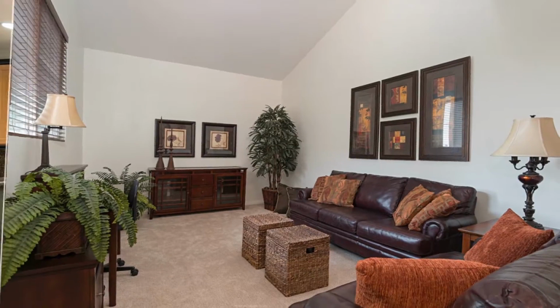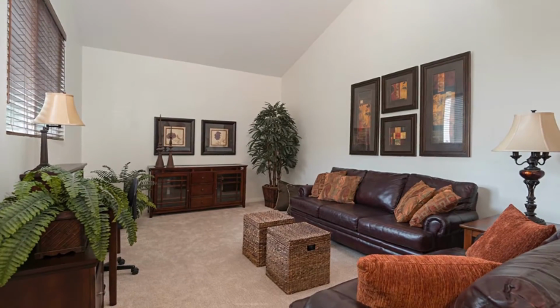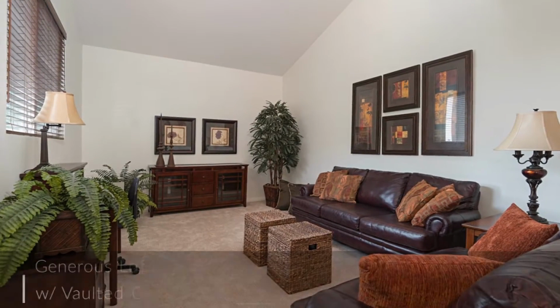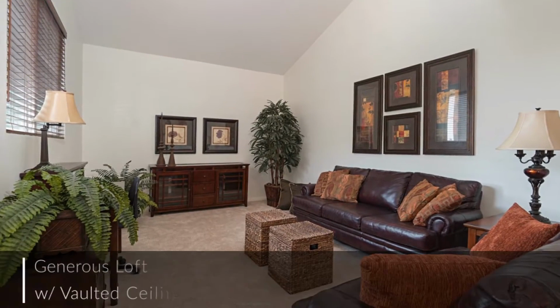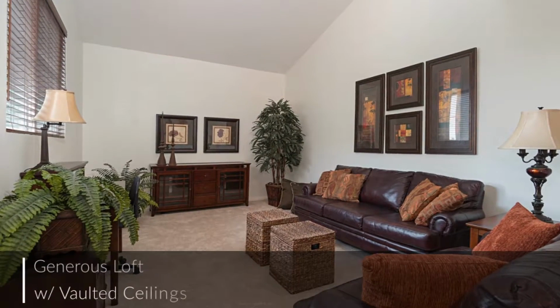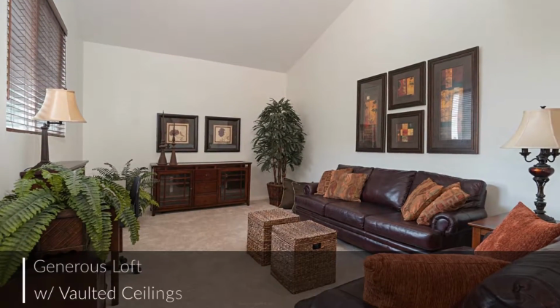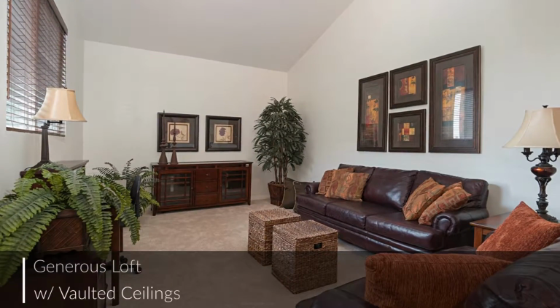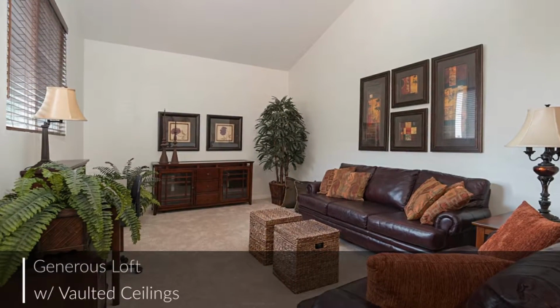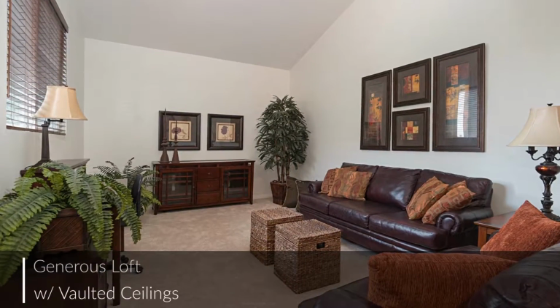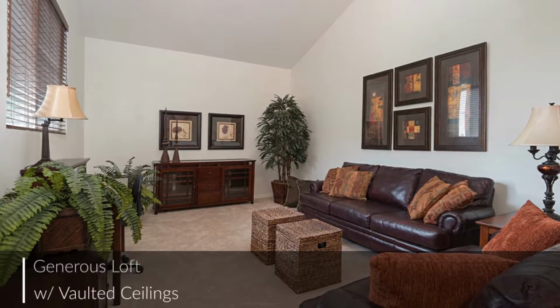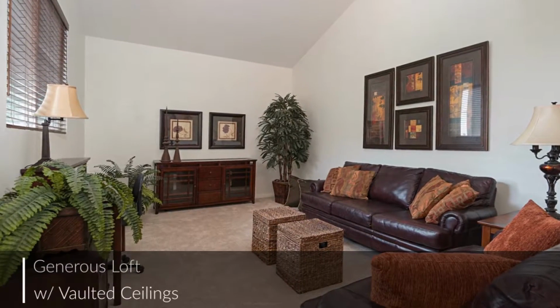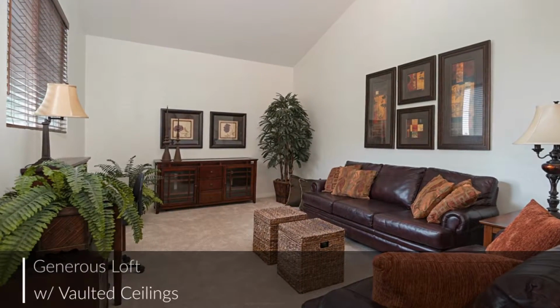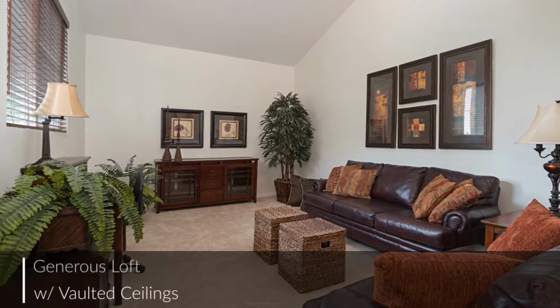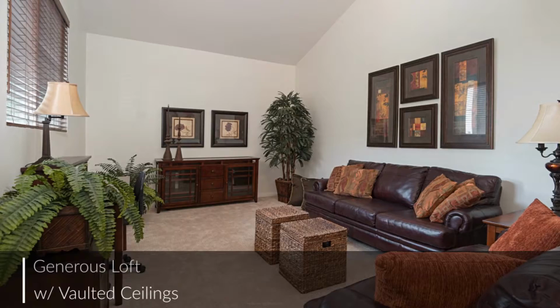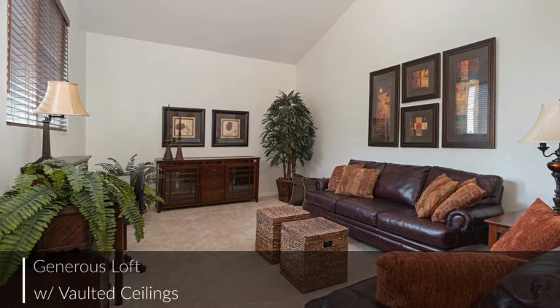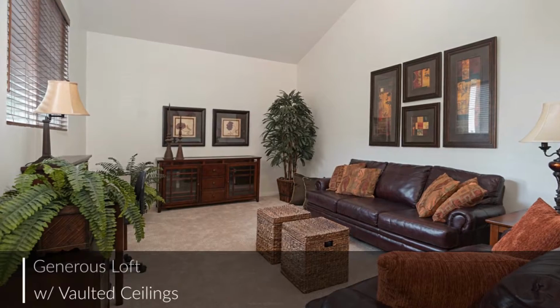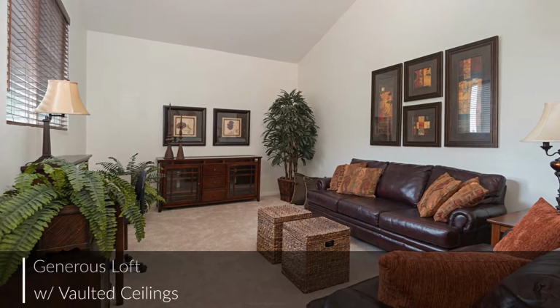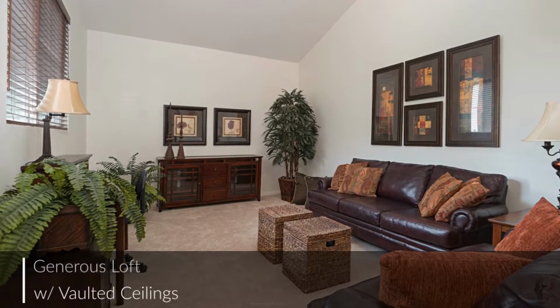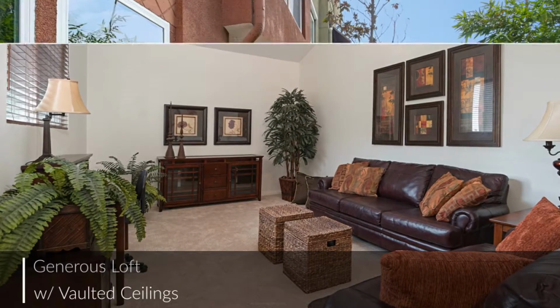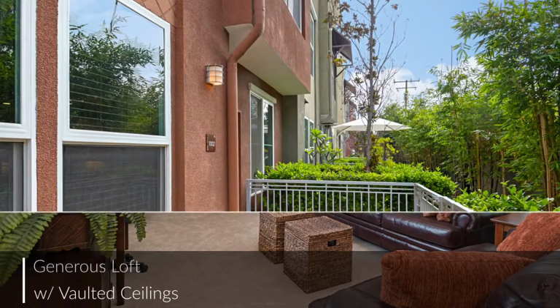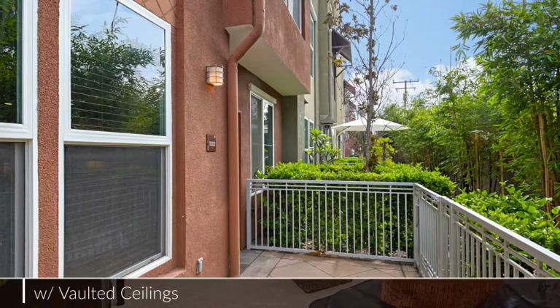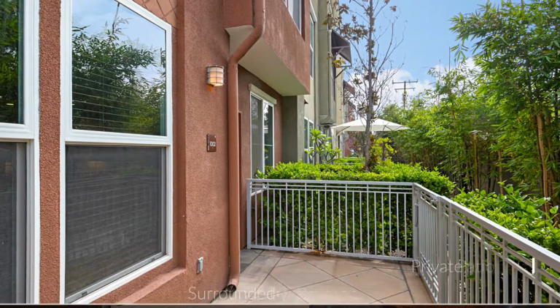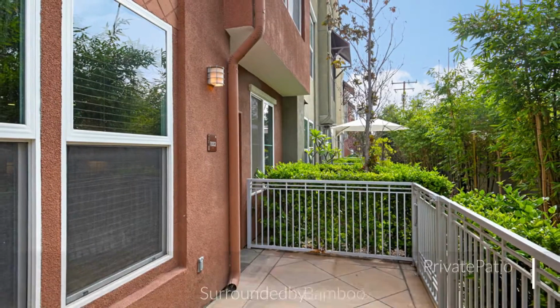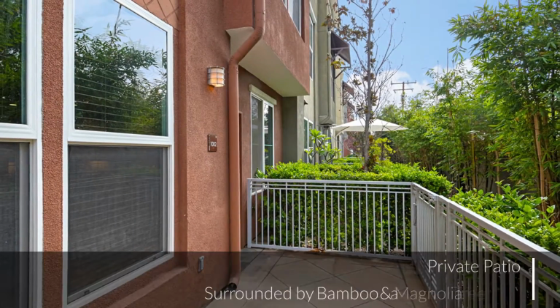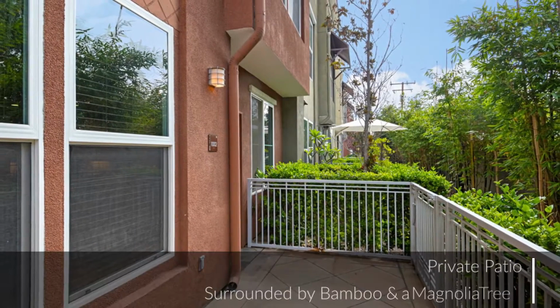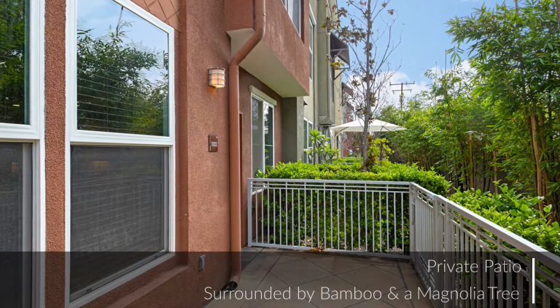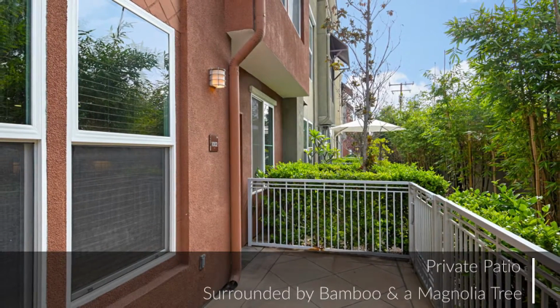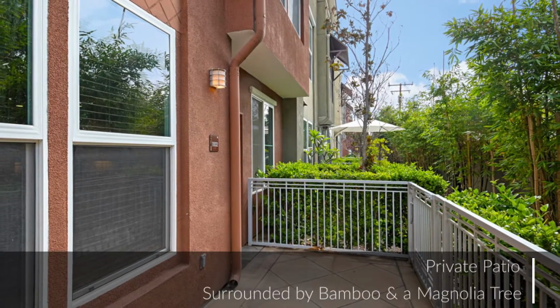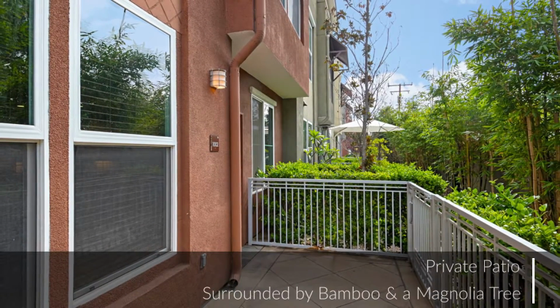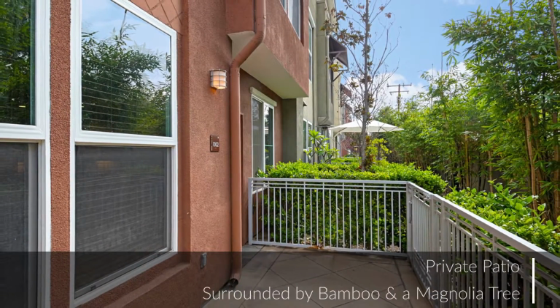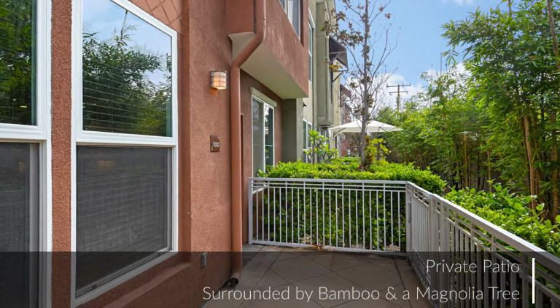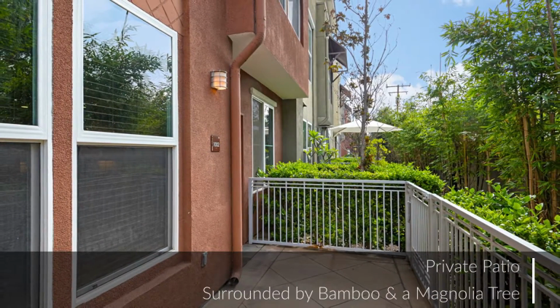Comfortable for putting your feet up yet stylish enough for guests, the home's living areas exude charm and elegance for you and your guests.